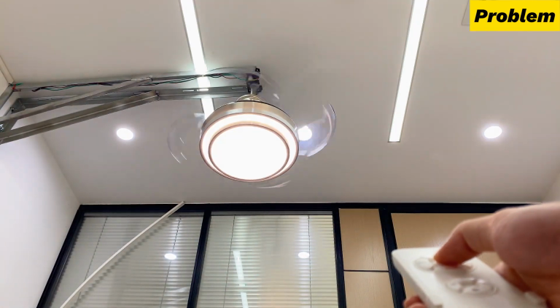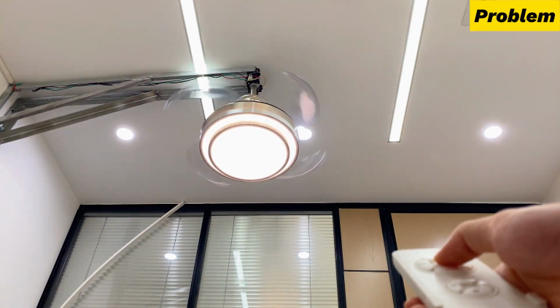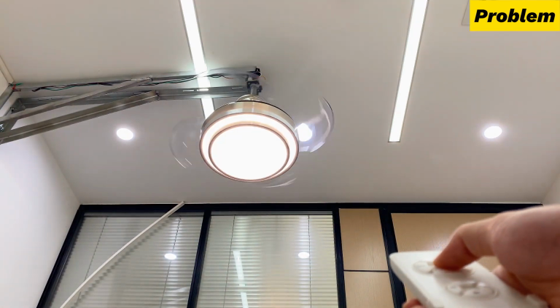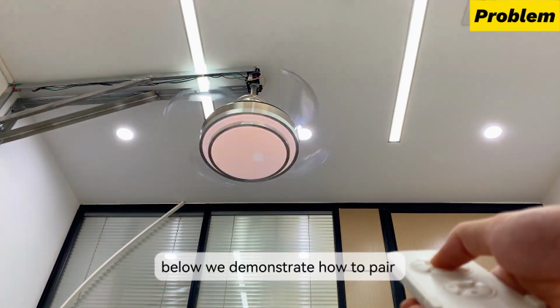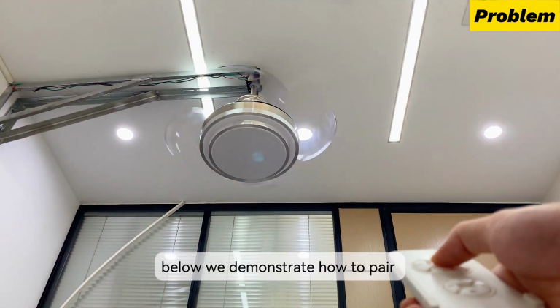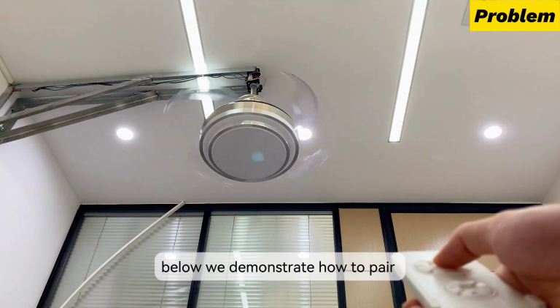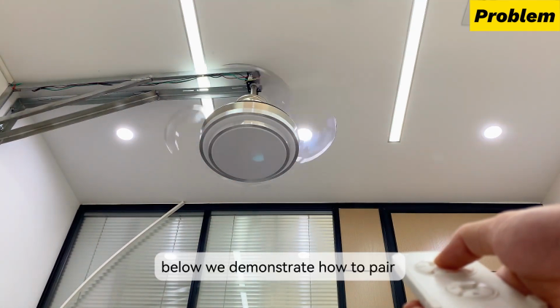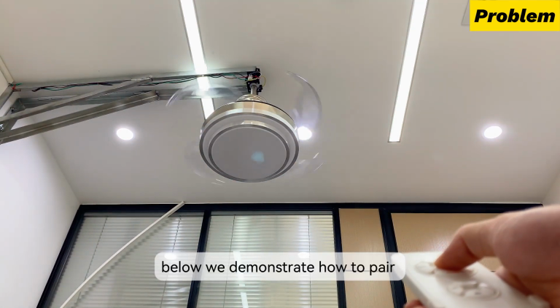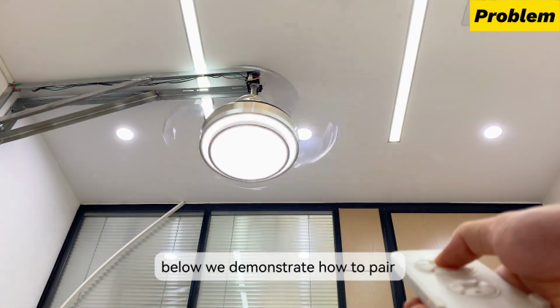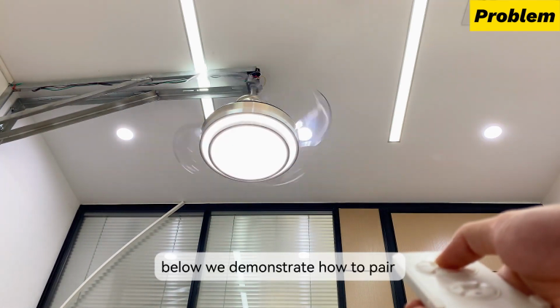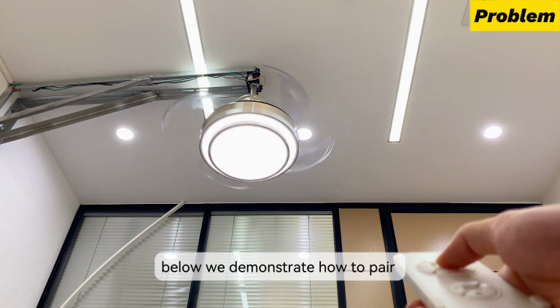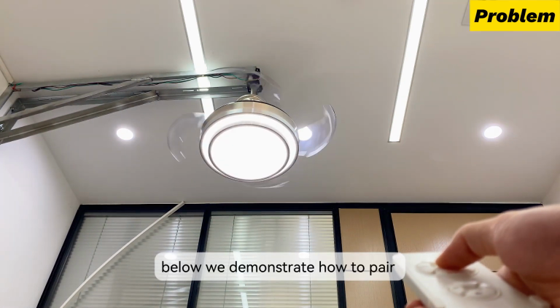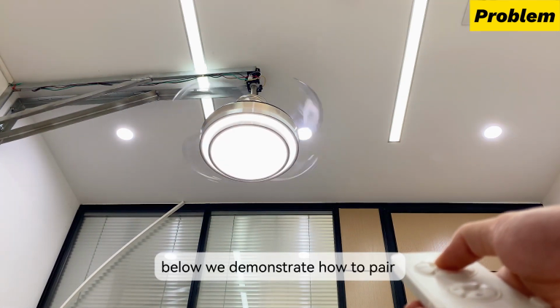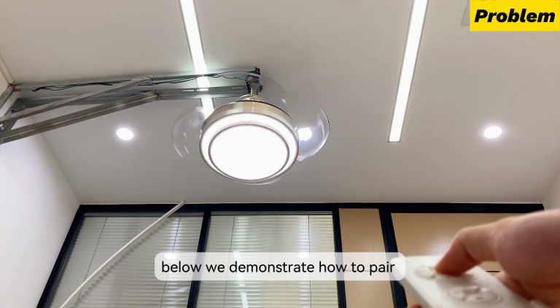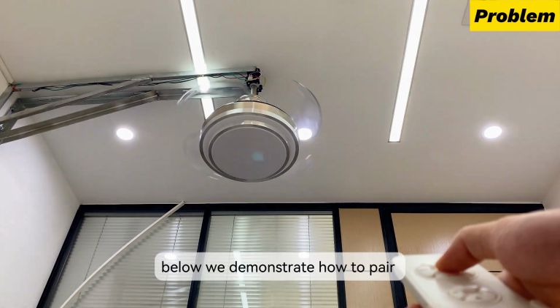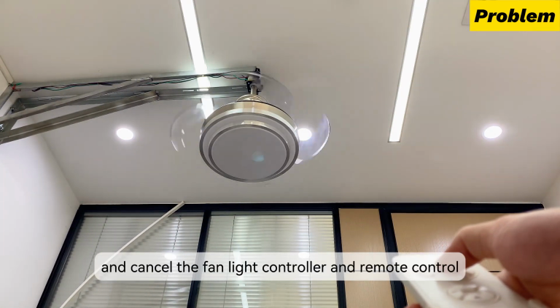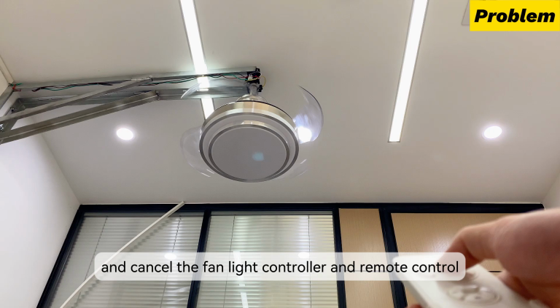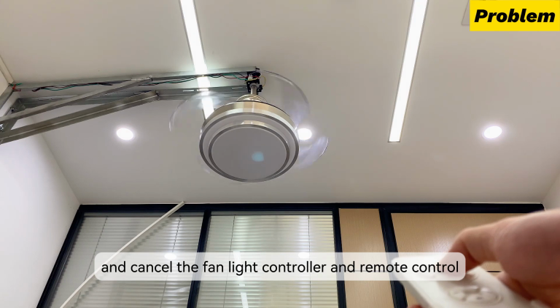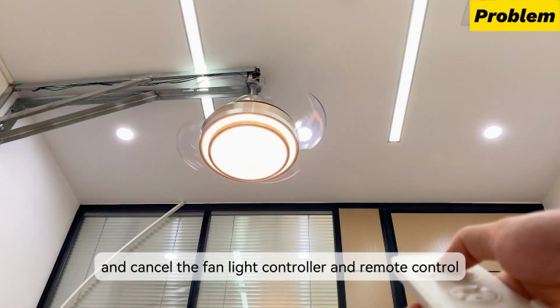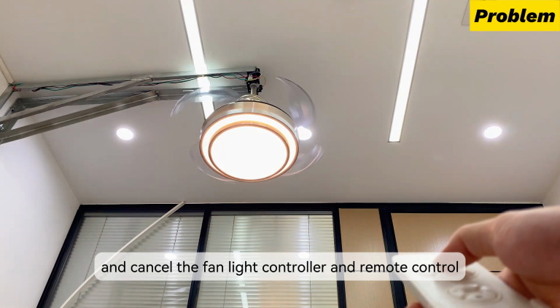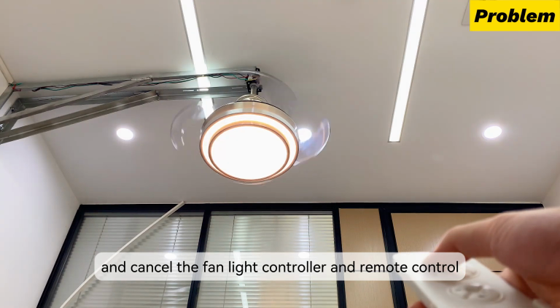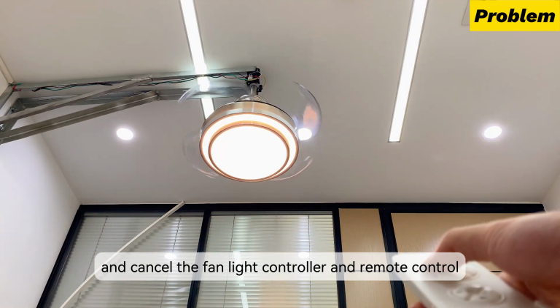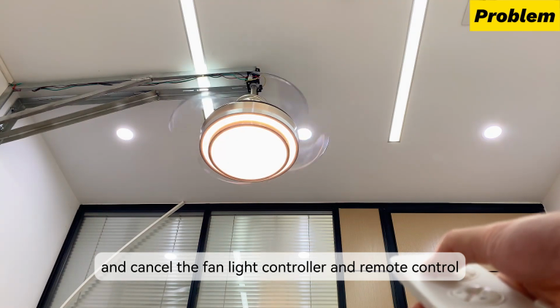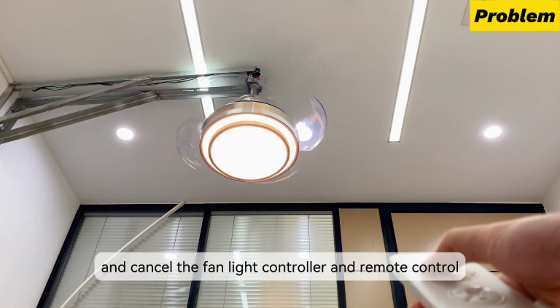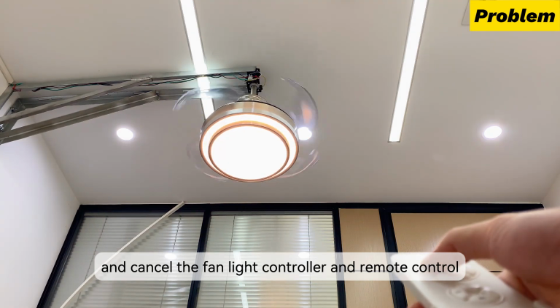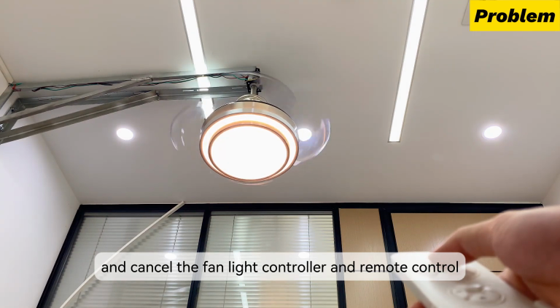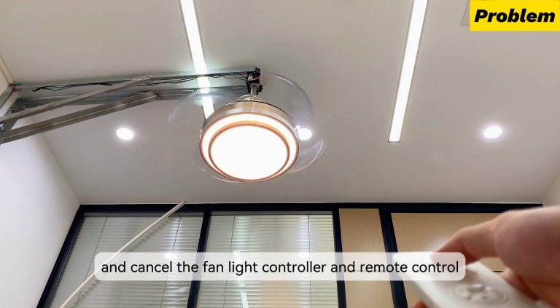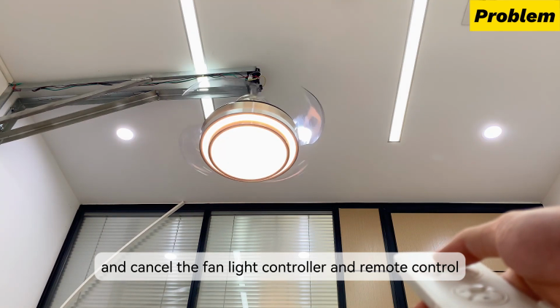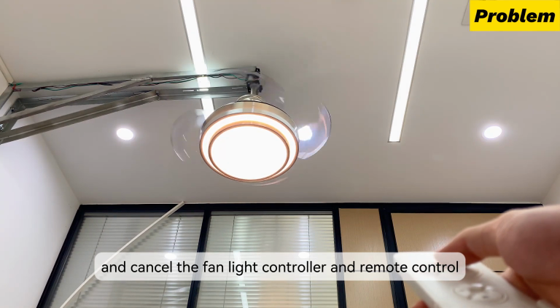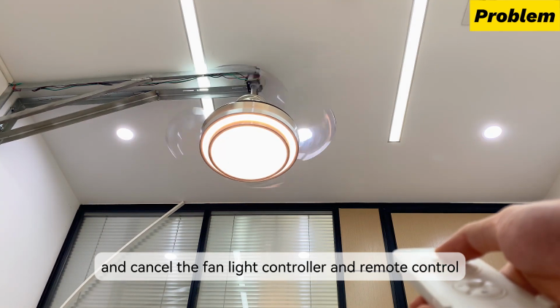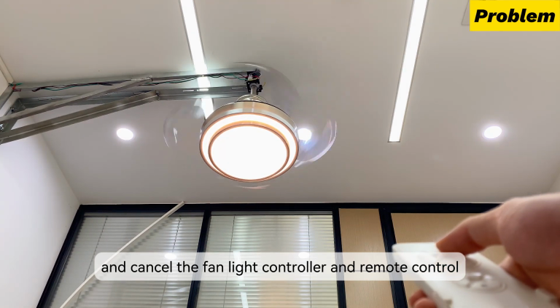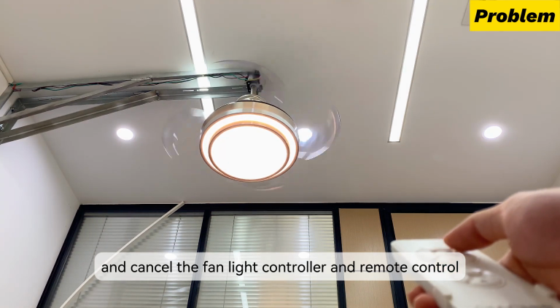Below we demonstrate how to pair and cancel the fan light controller and remote control.